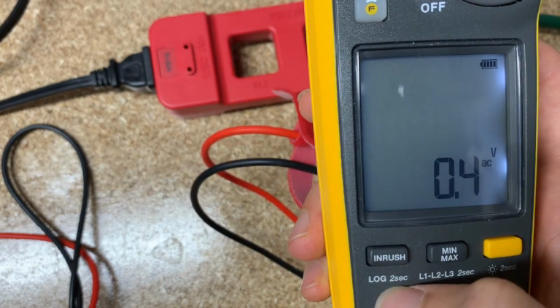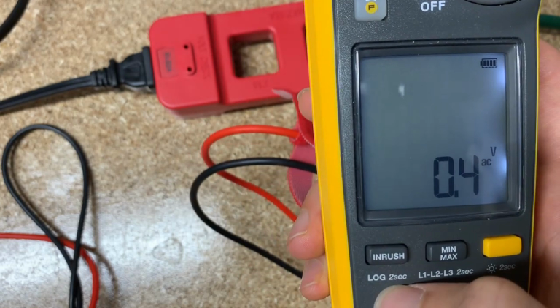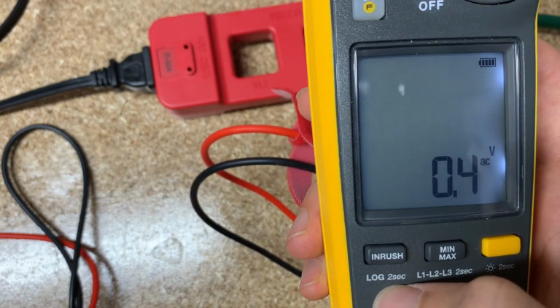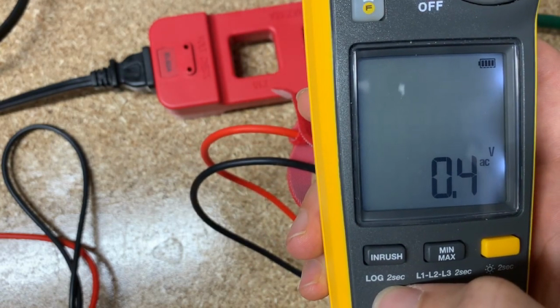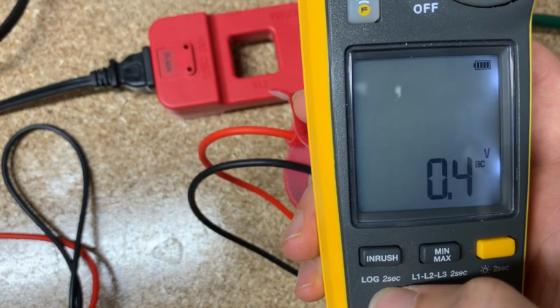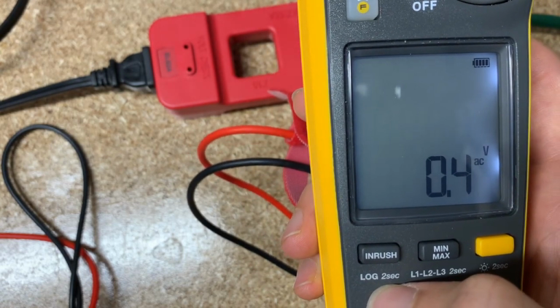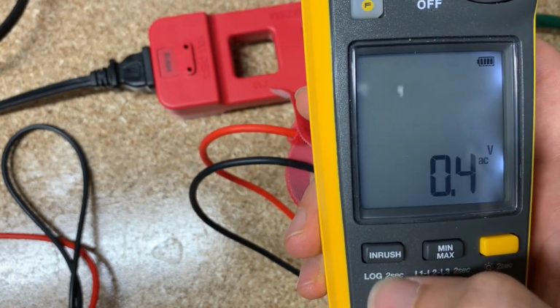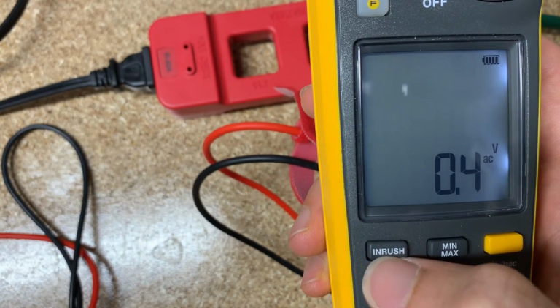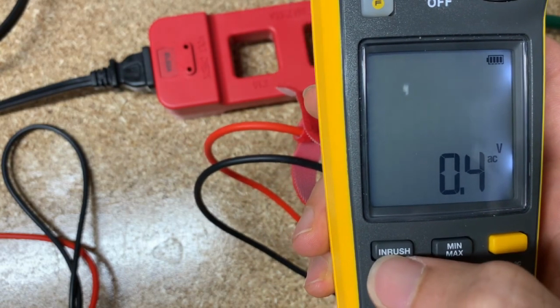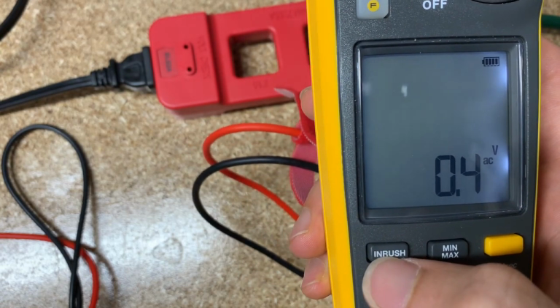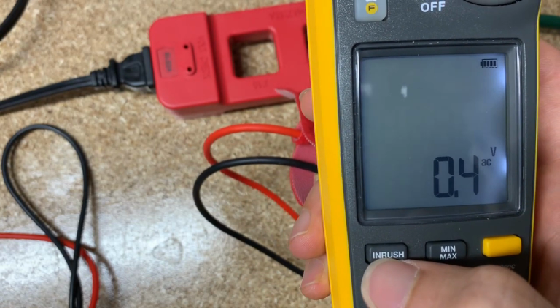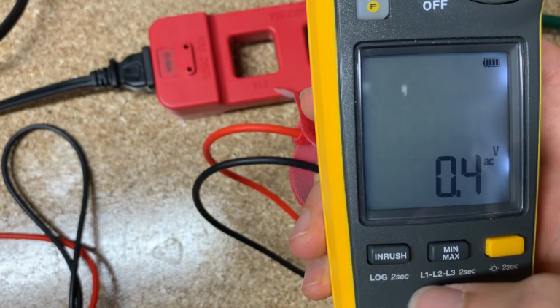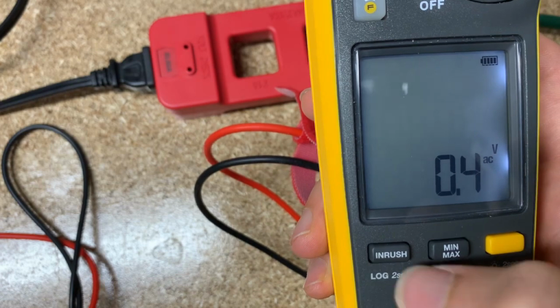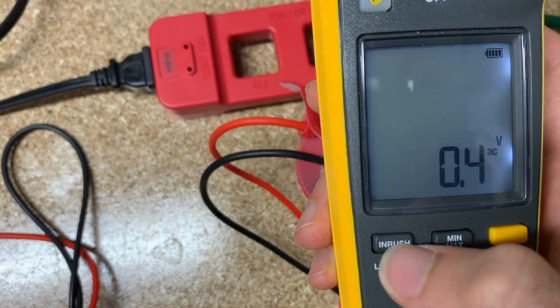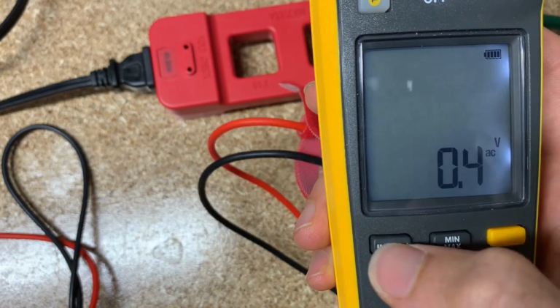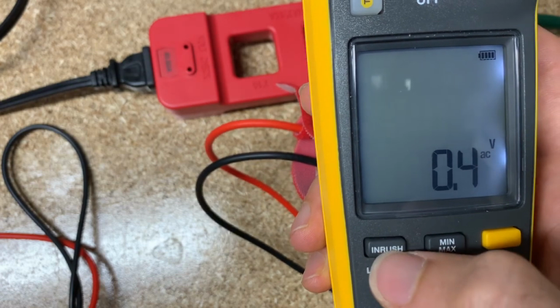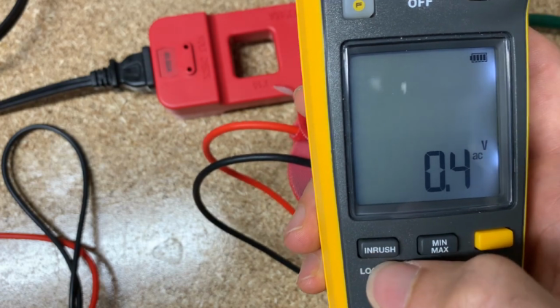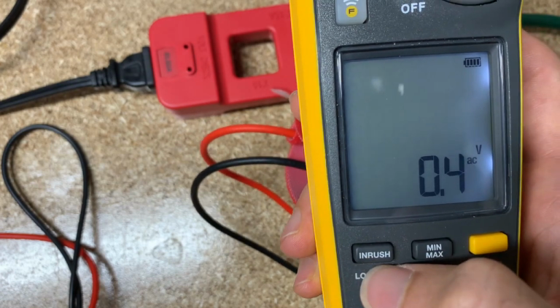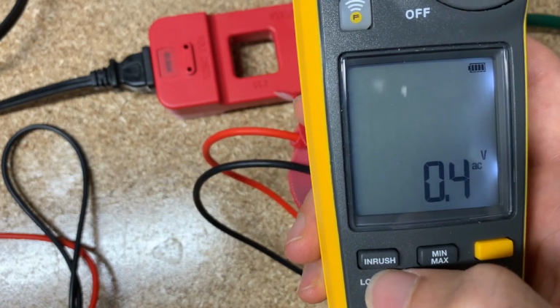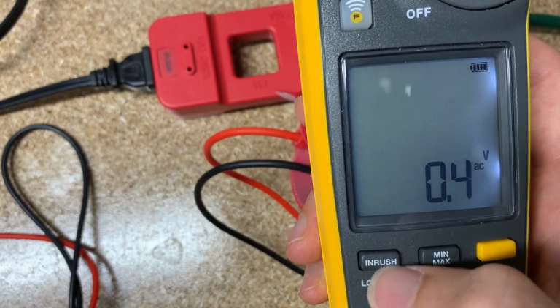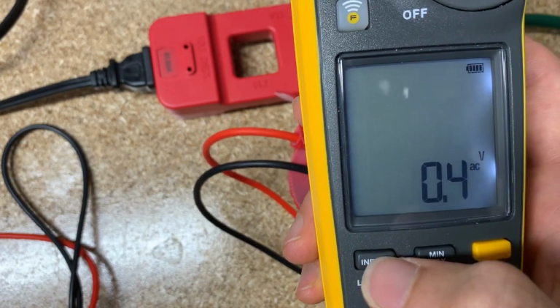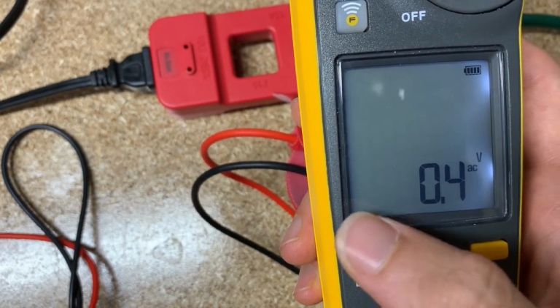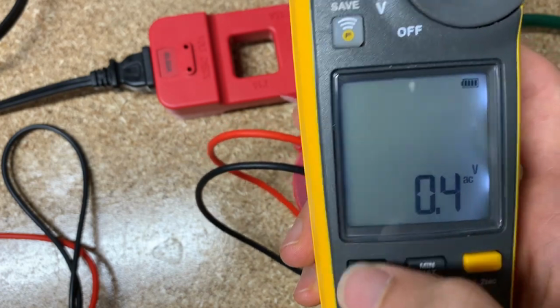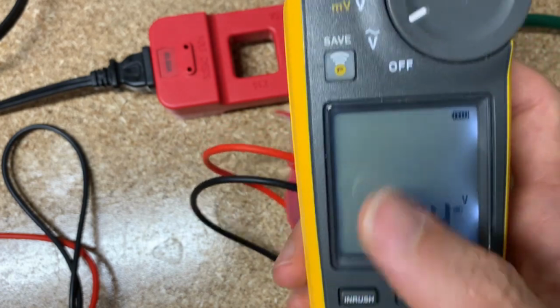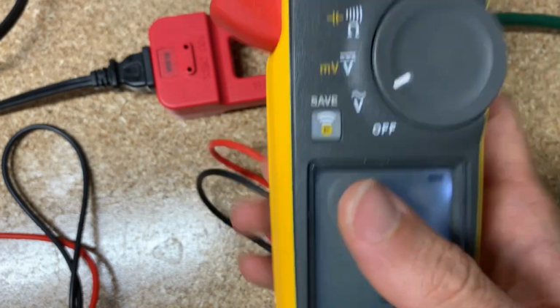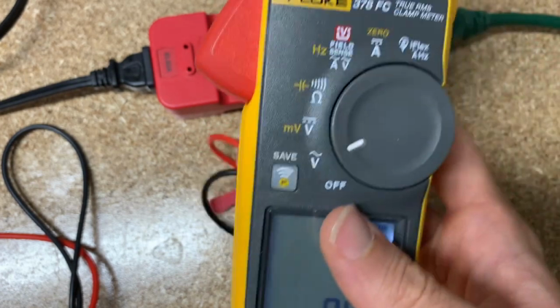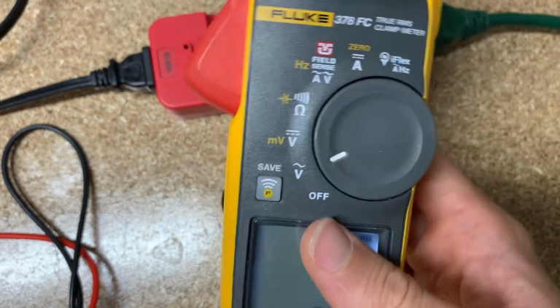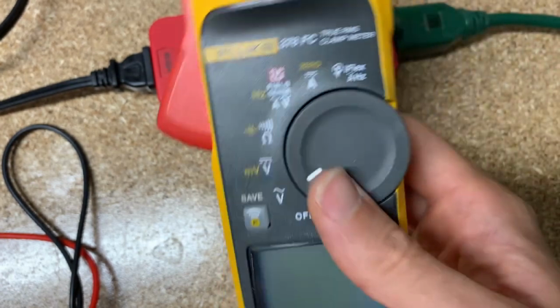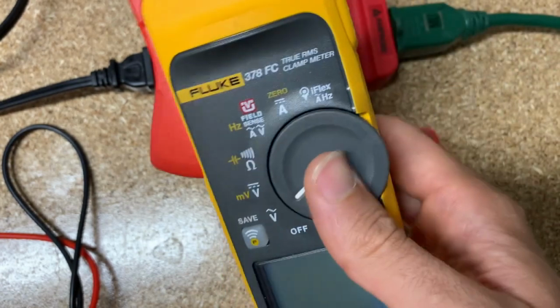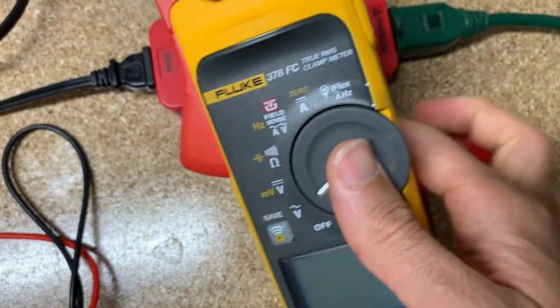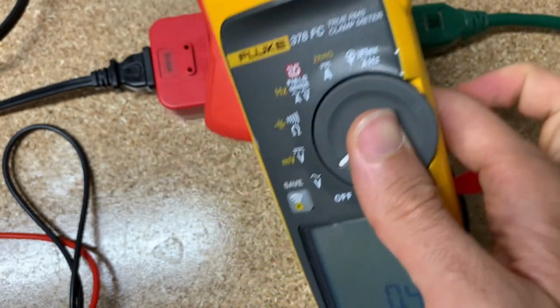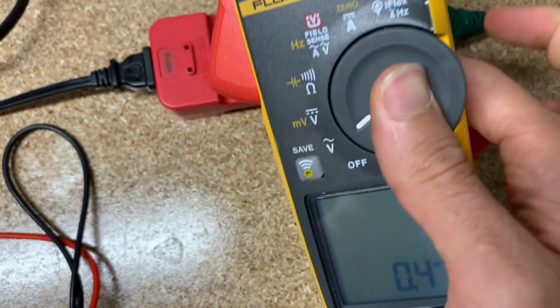And inrush — they don't have the capability for this, but I'll show that when we get a little further along.